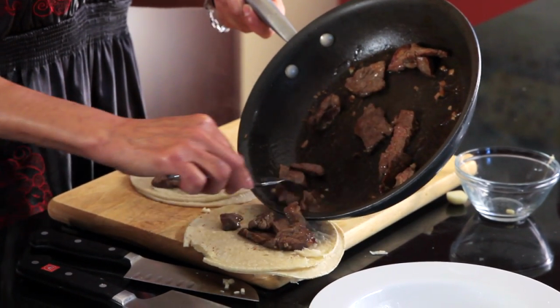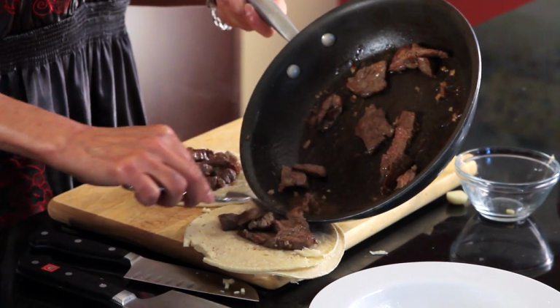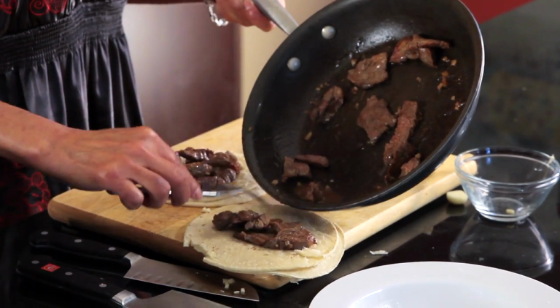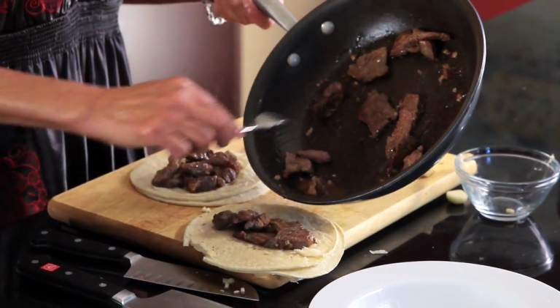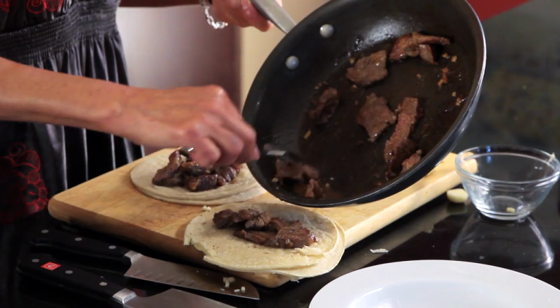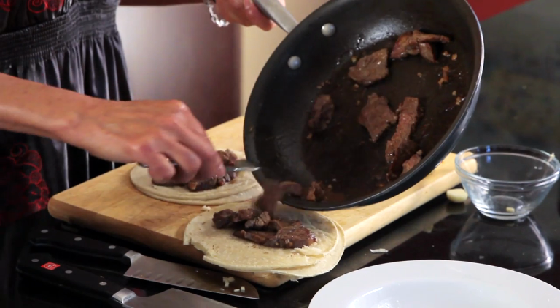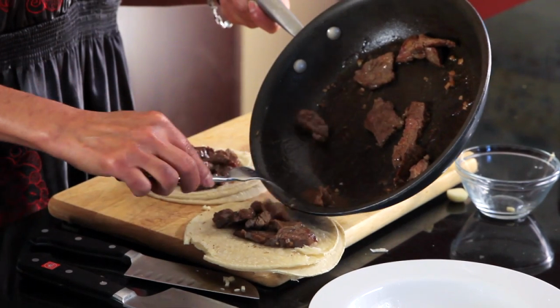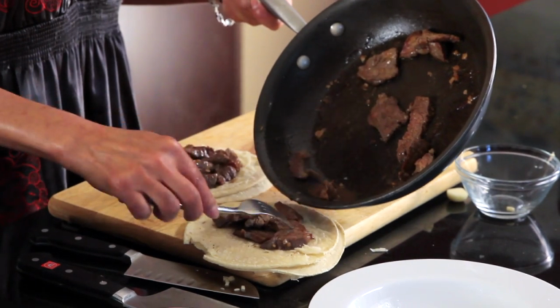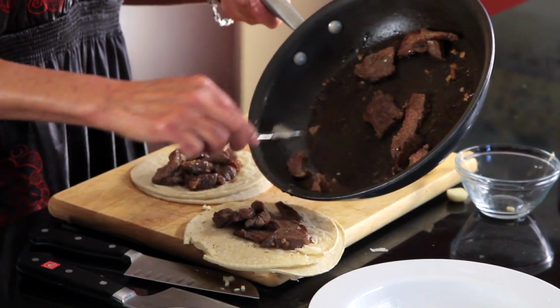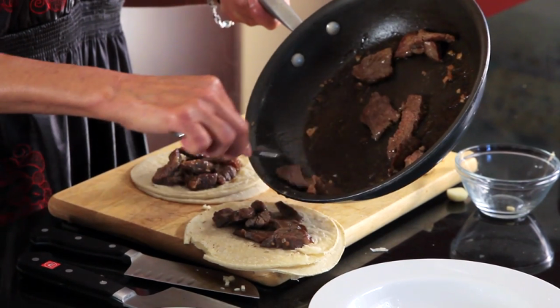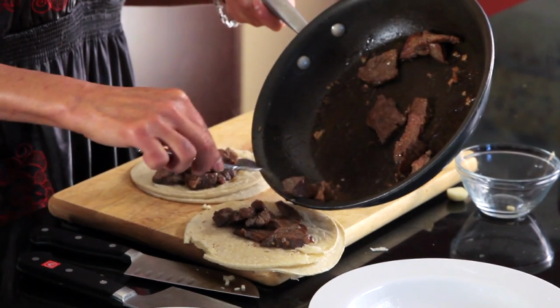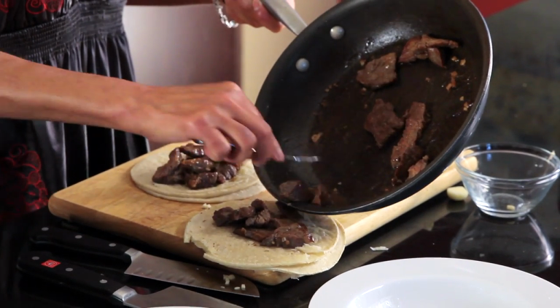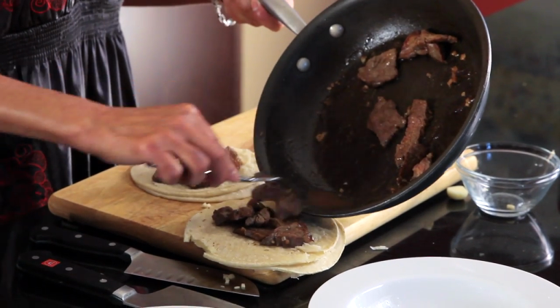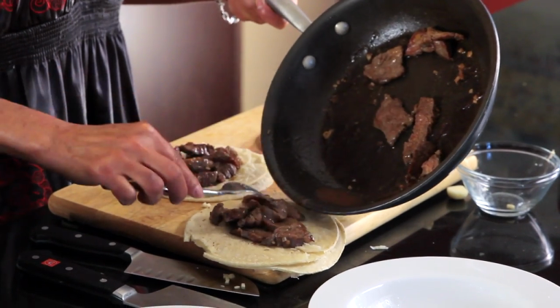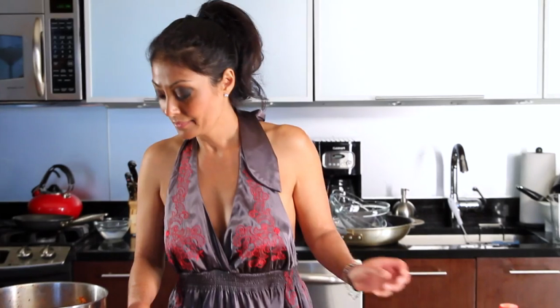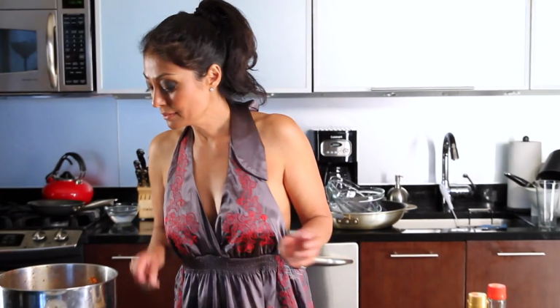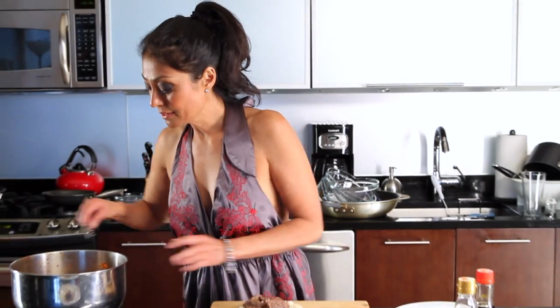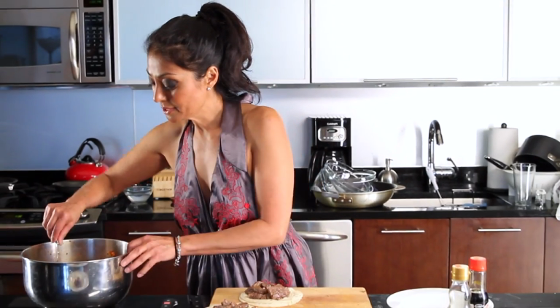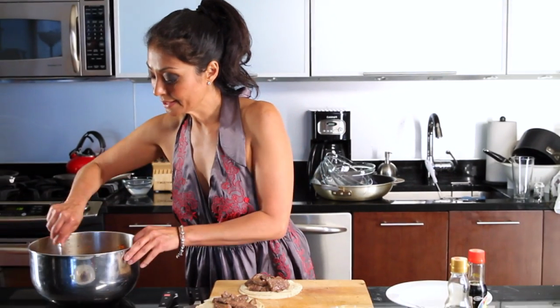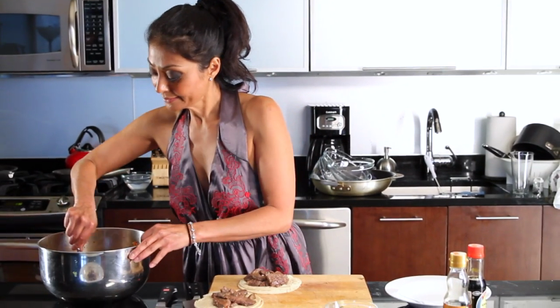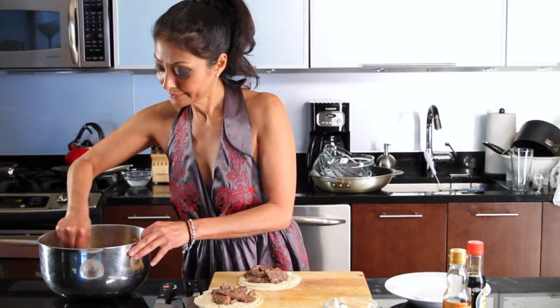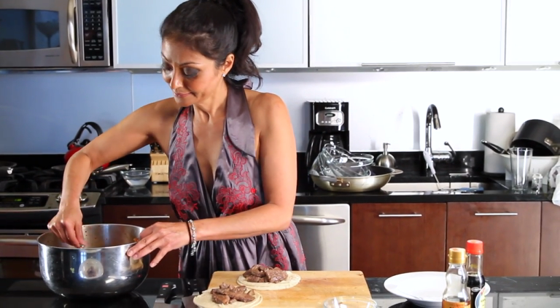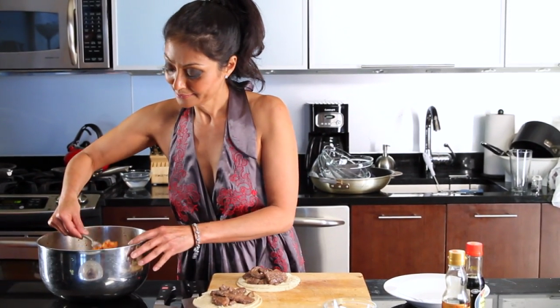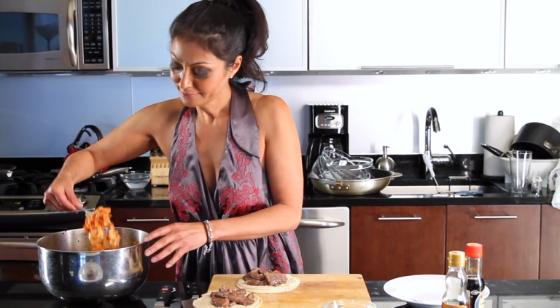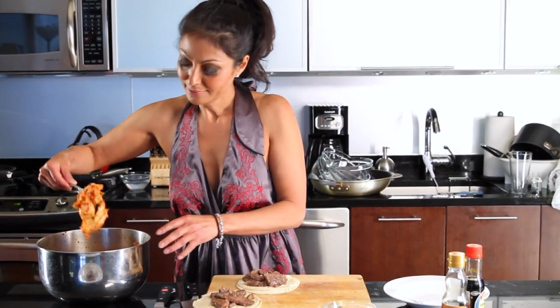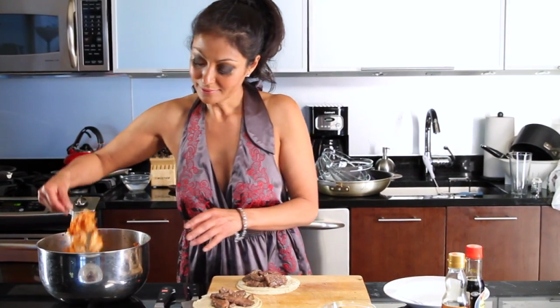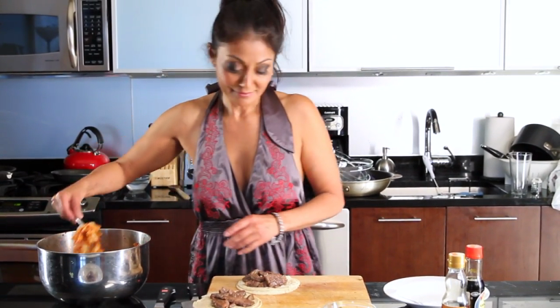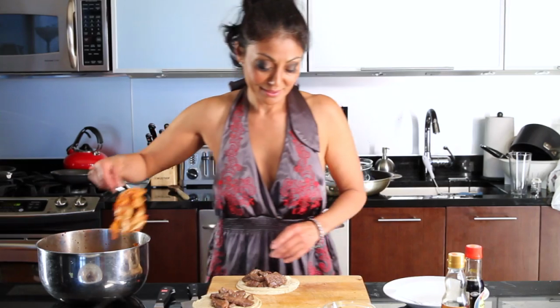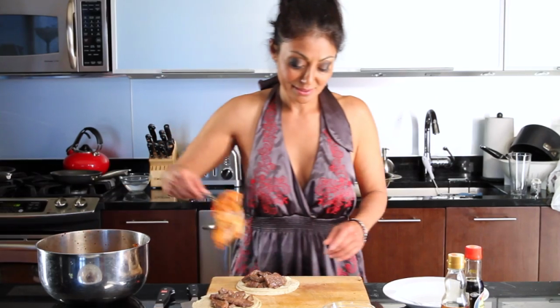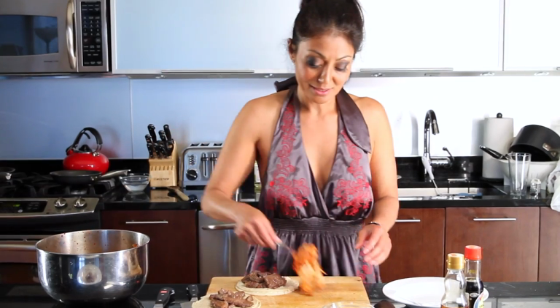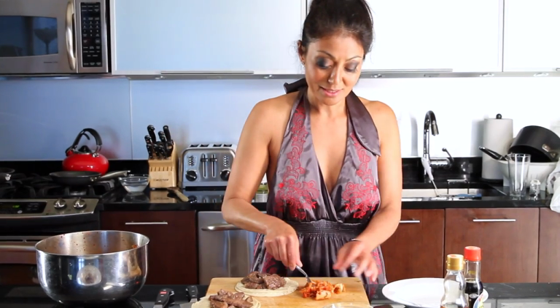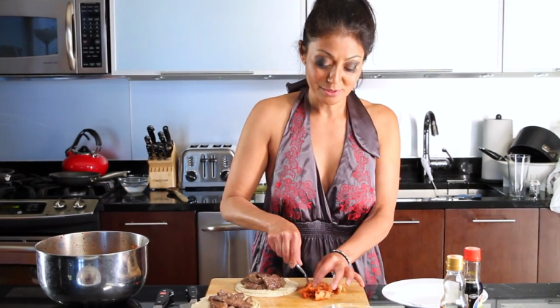It smells so good, I can't stand myself. Here we go — kimchi. Lovely, delicious kimchi.